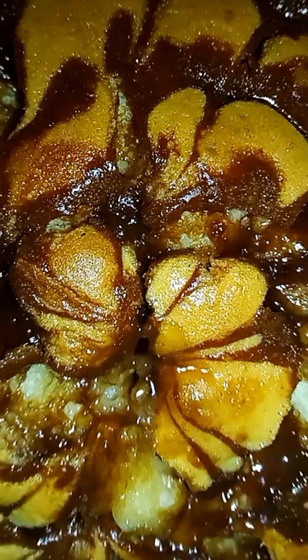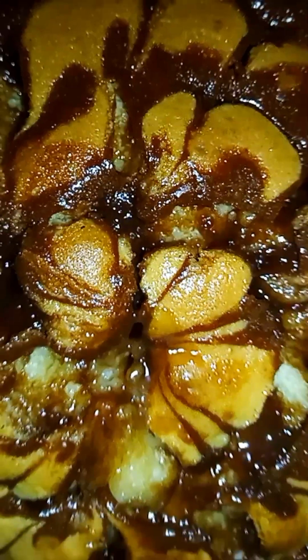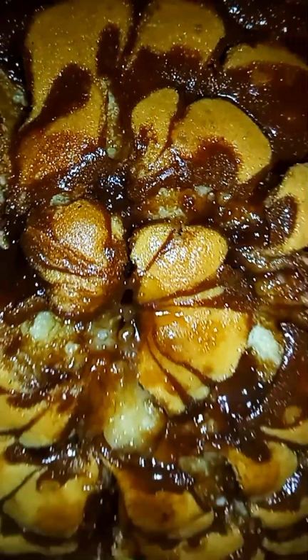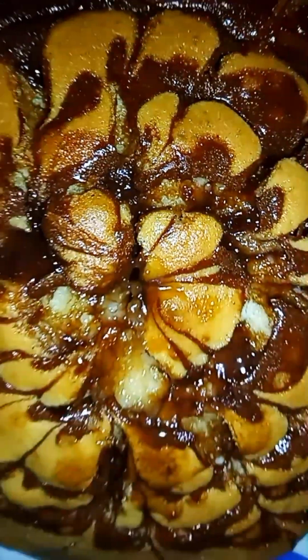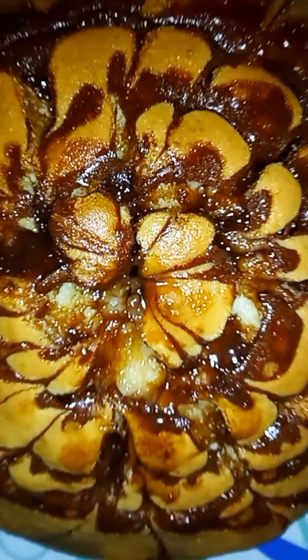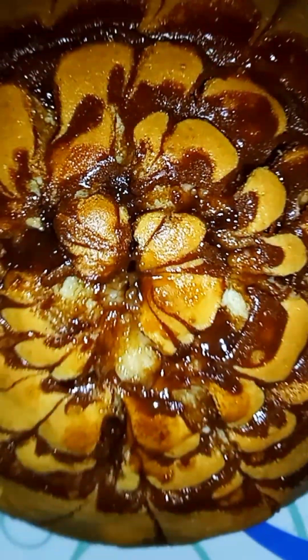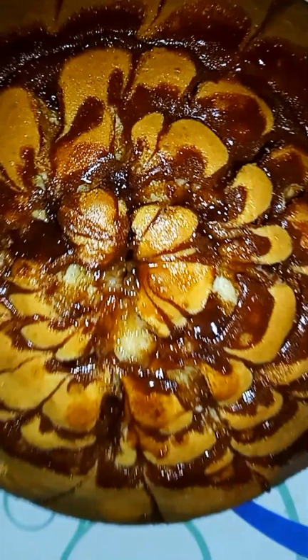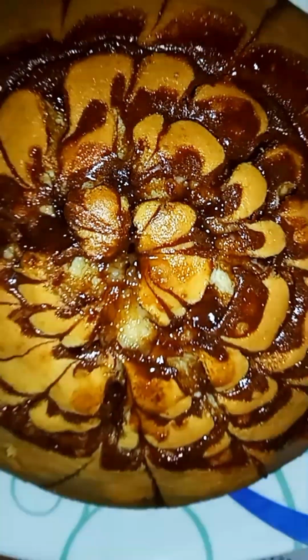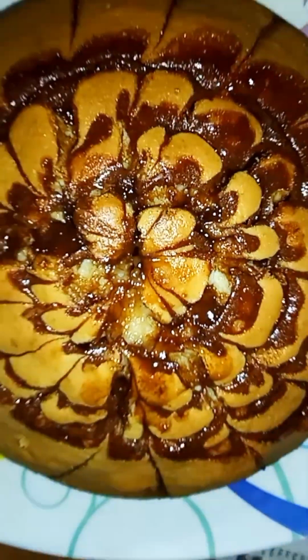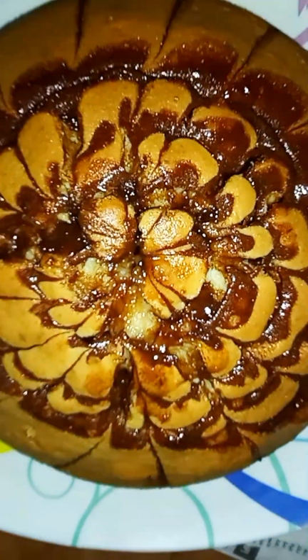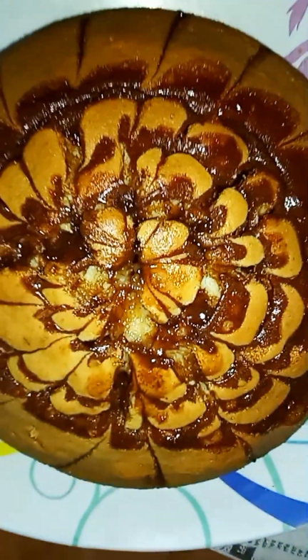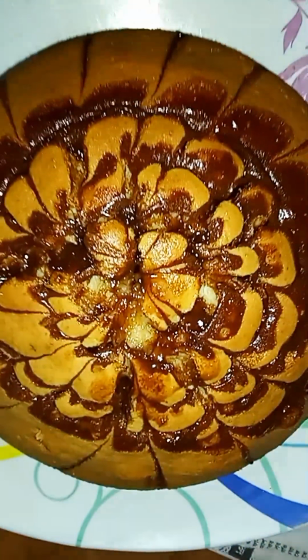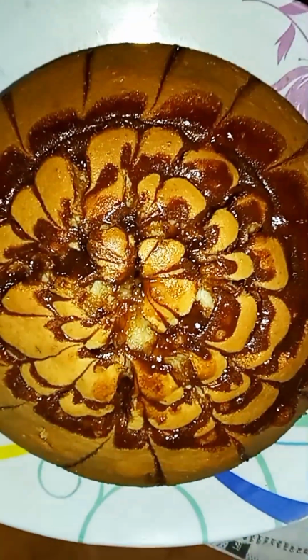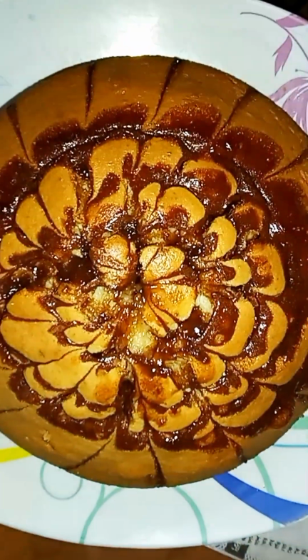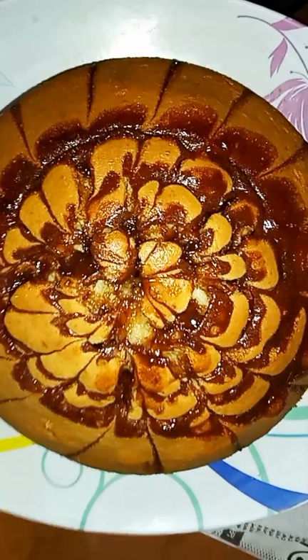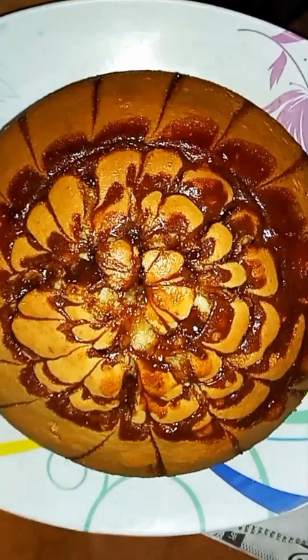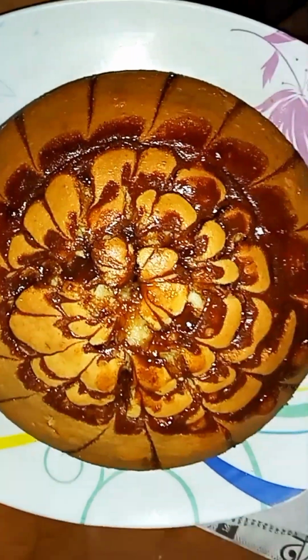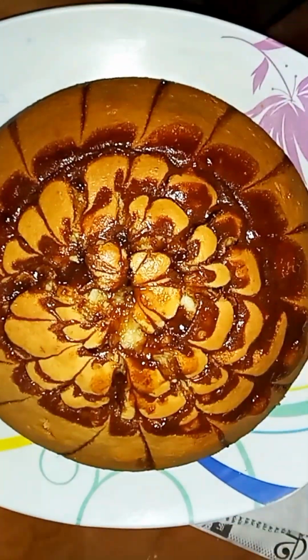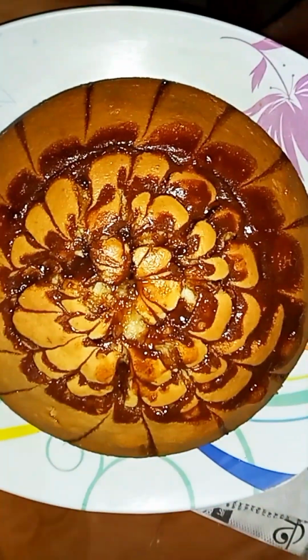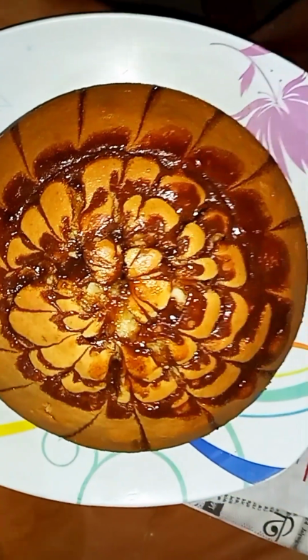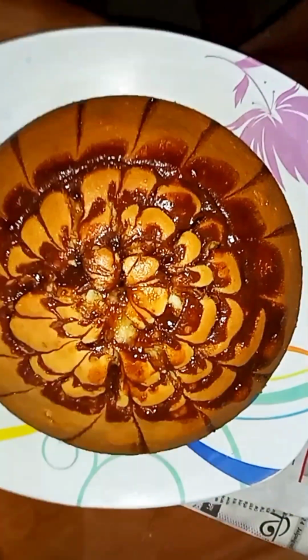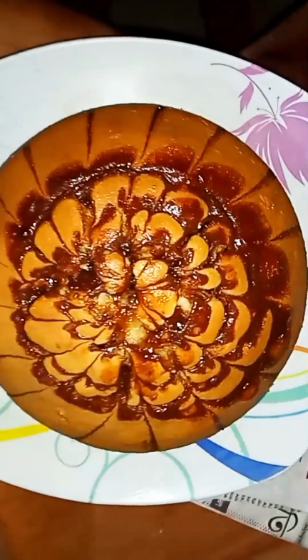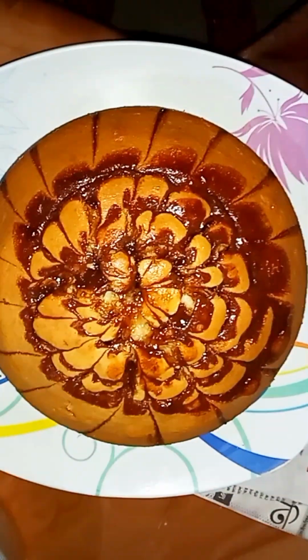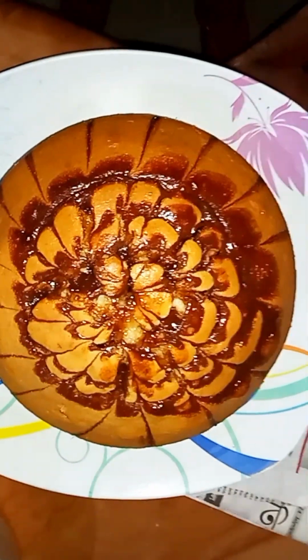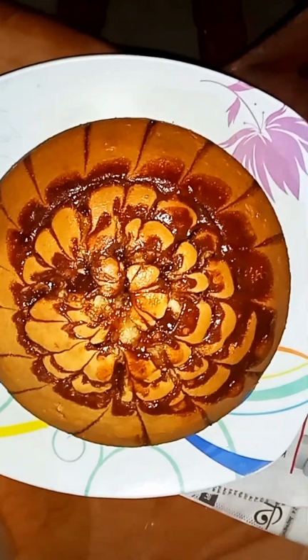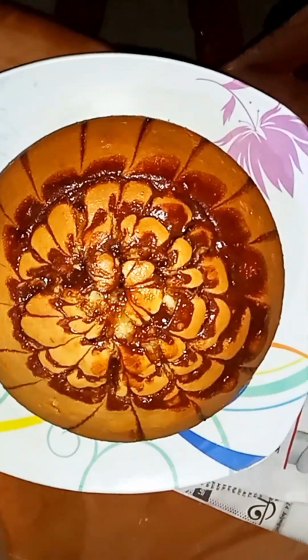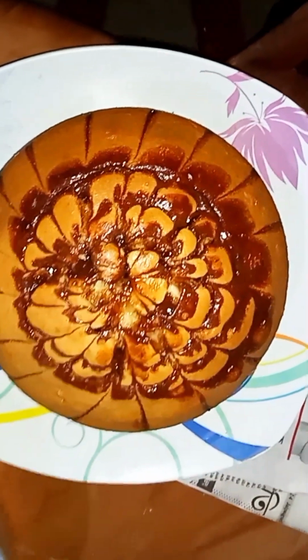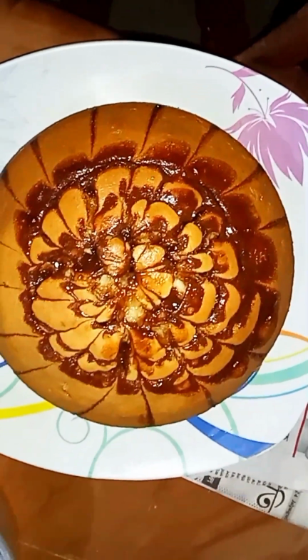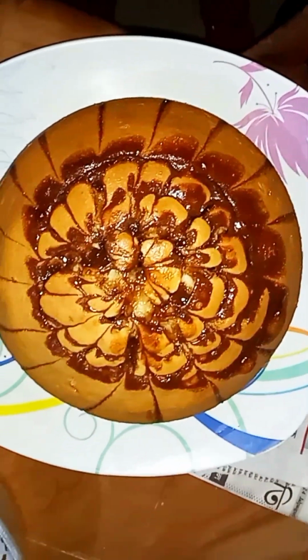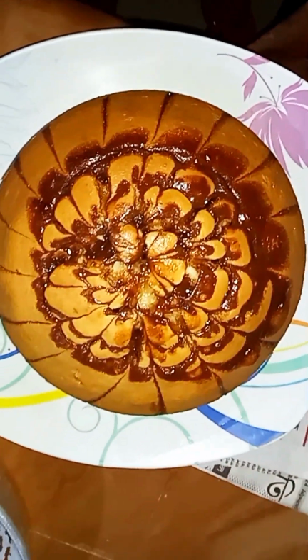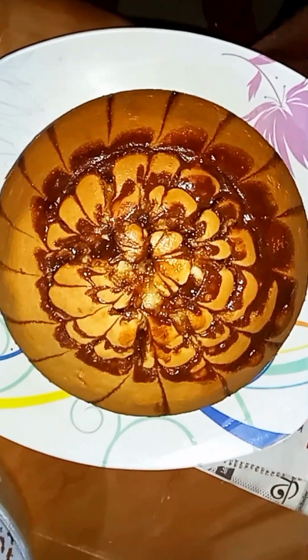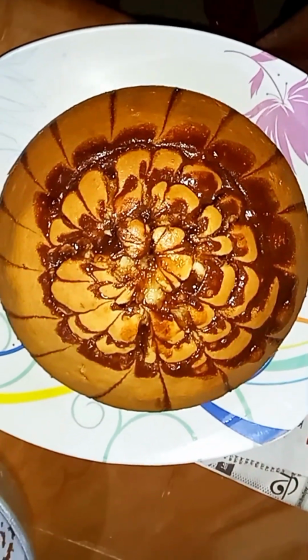Today I am going to make a perfect recipe.